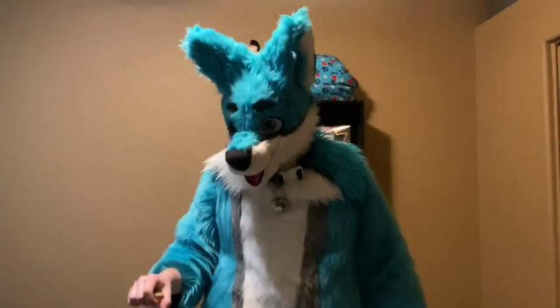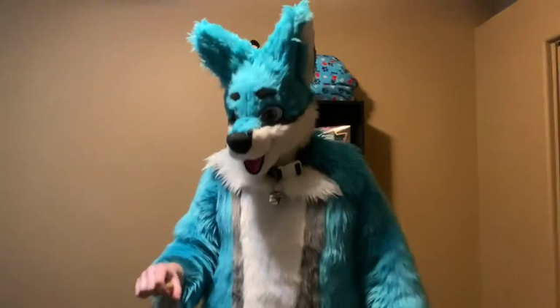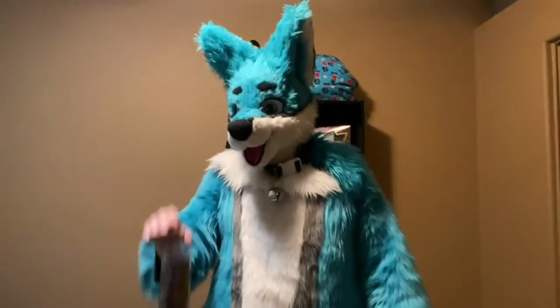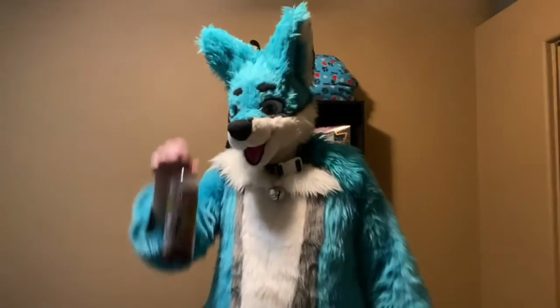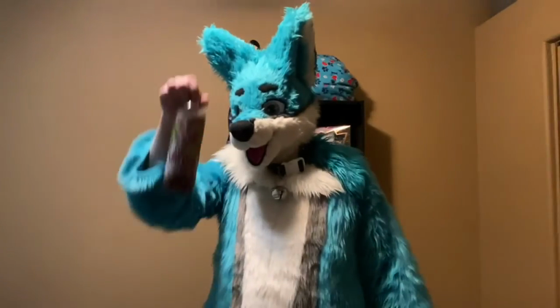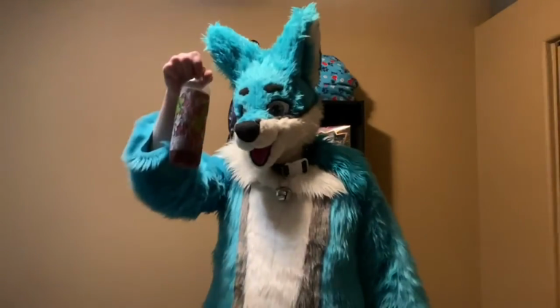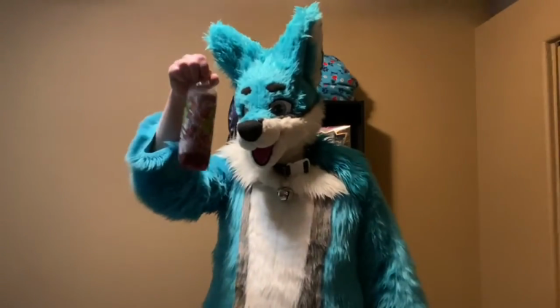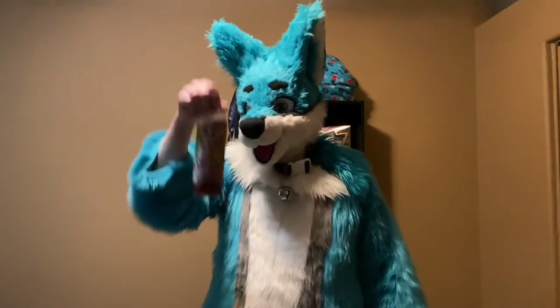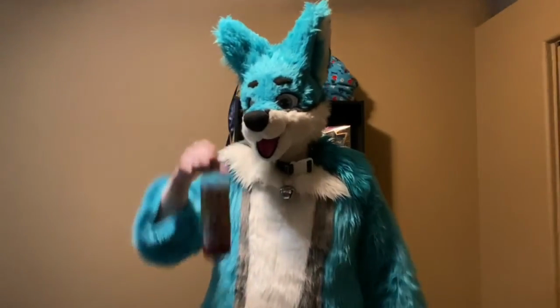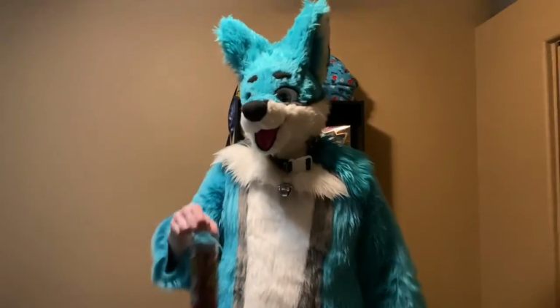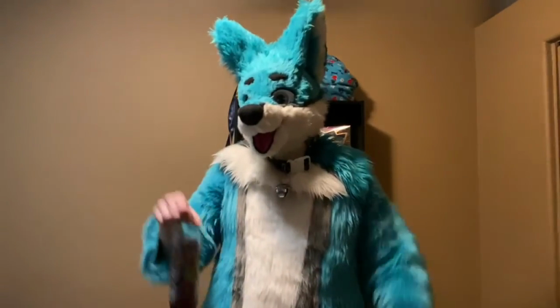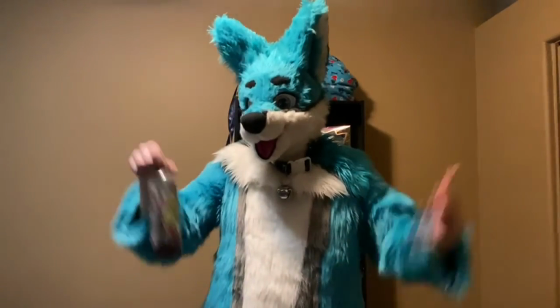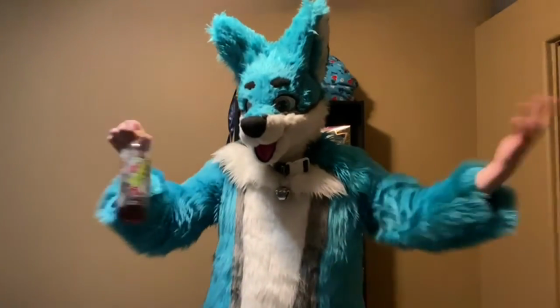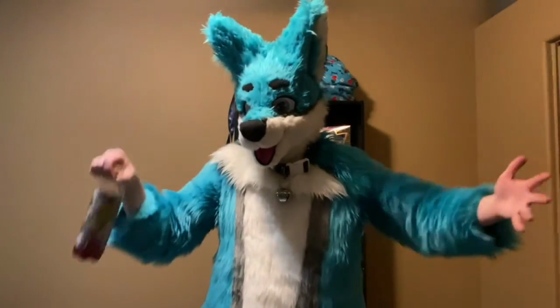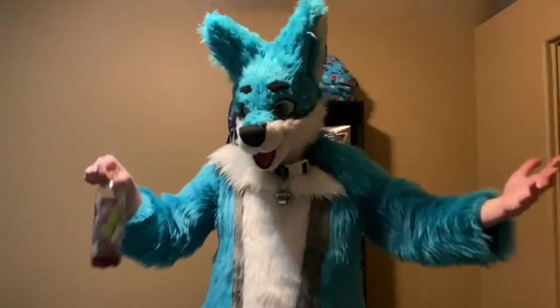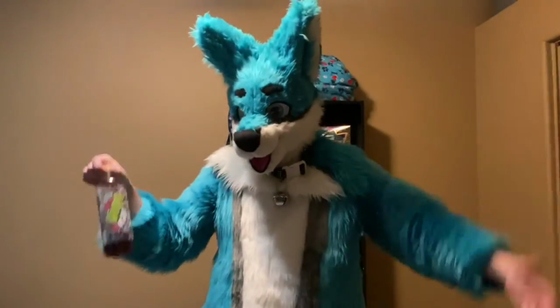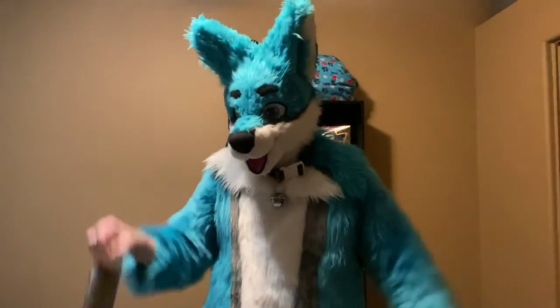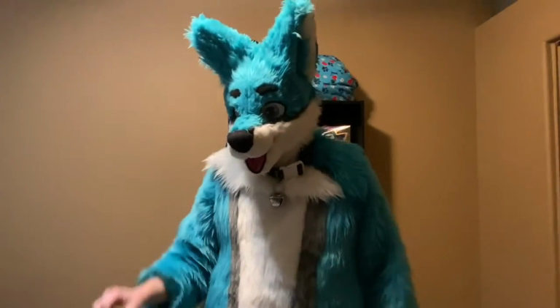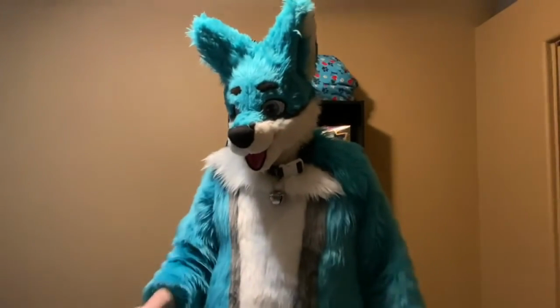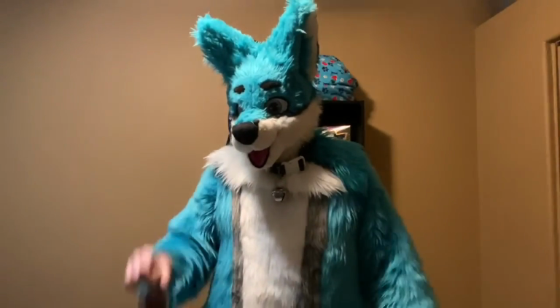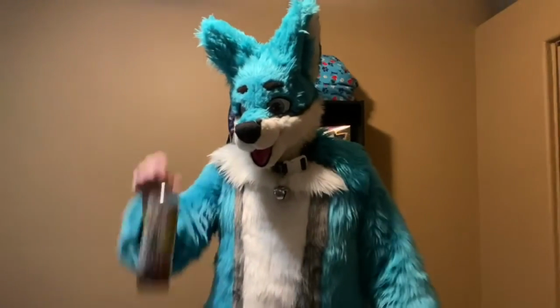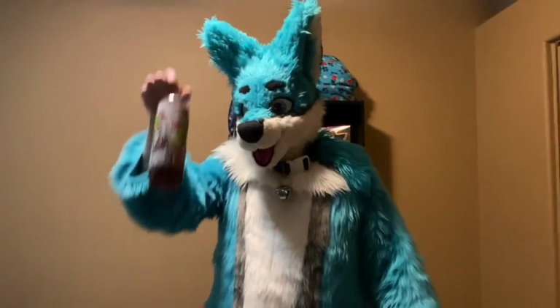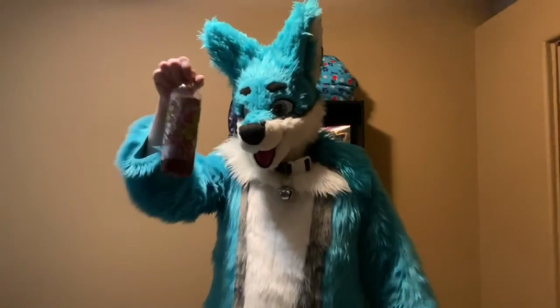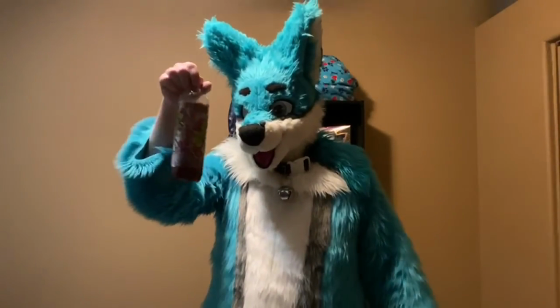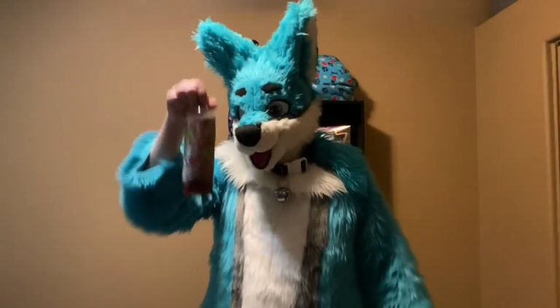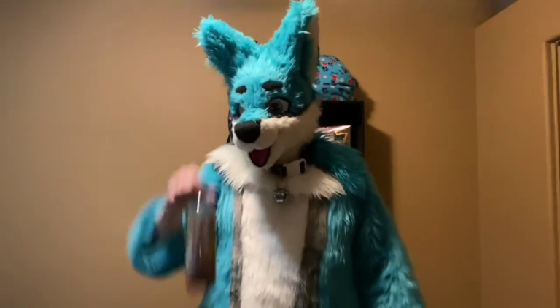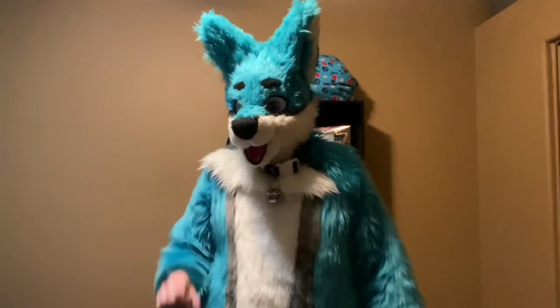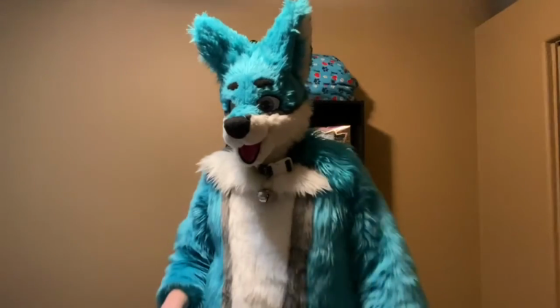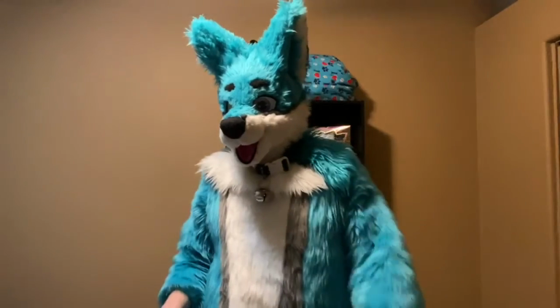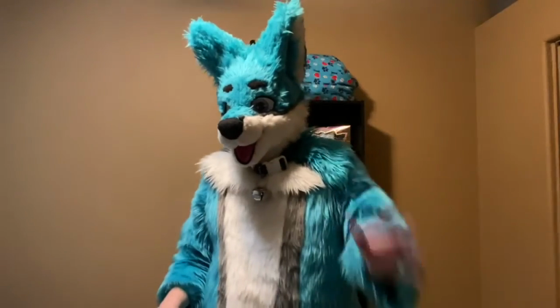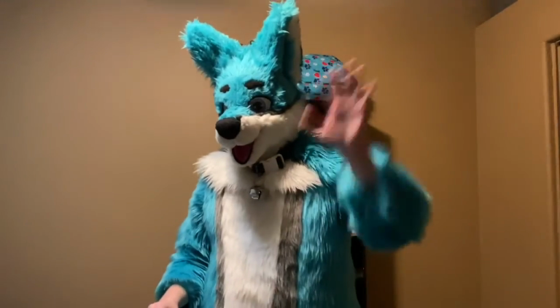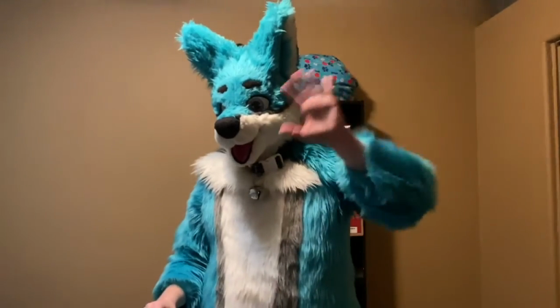If you're looking for a soda replacement or just a fizzy drink, then there you go. Bye.